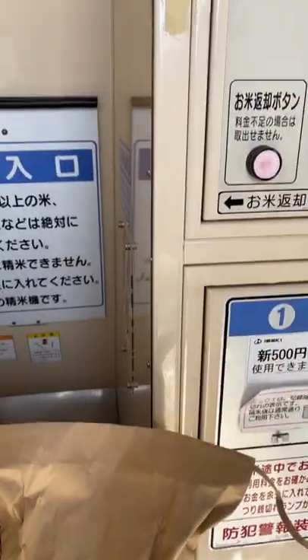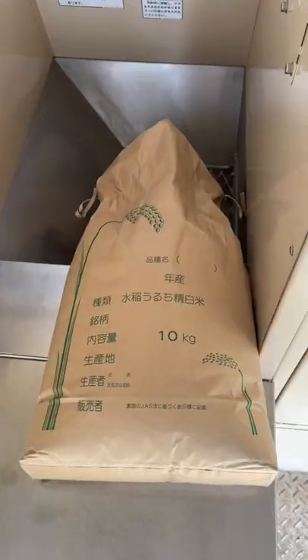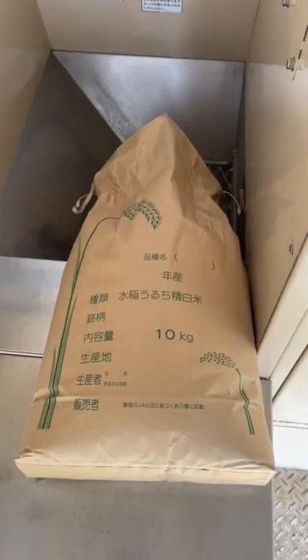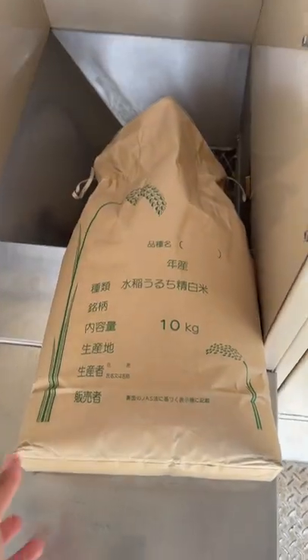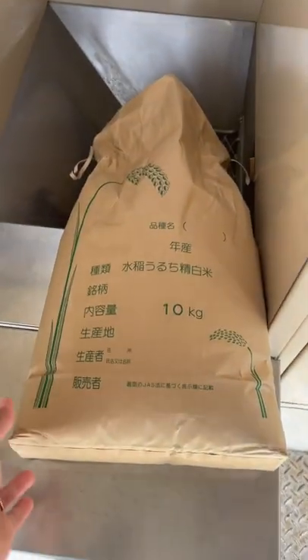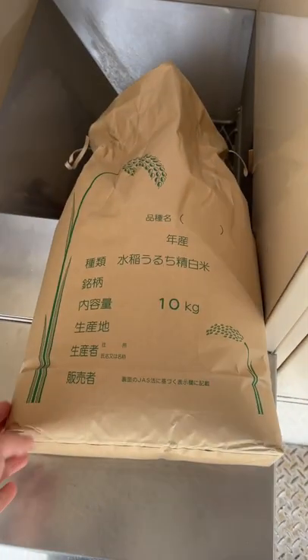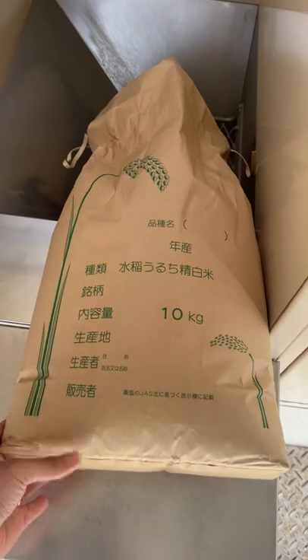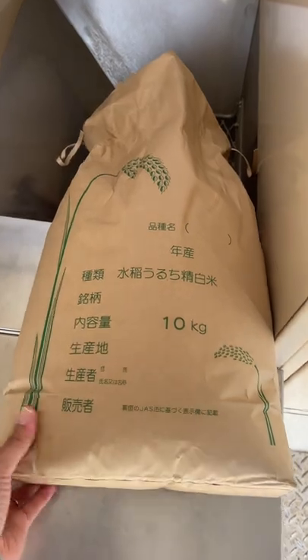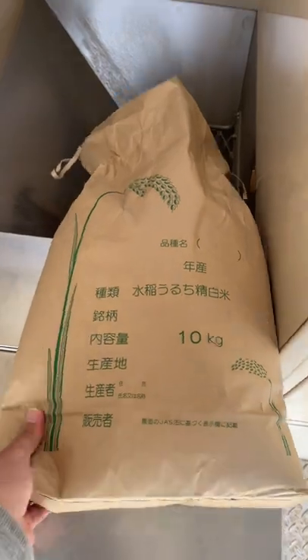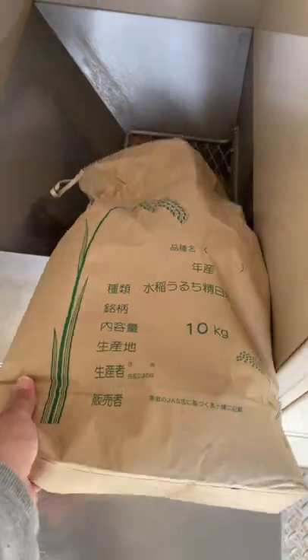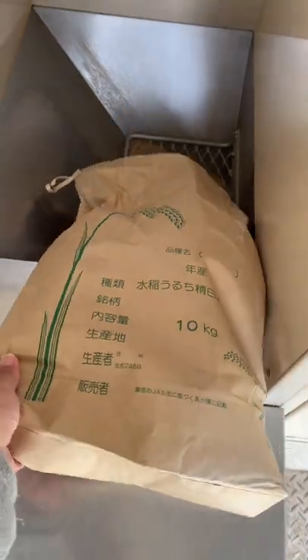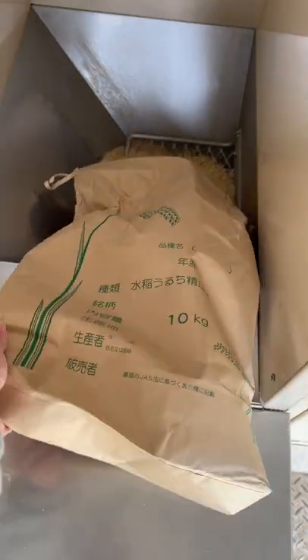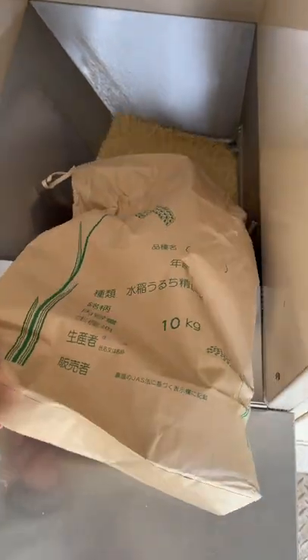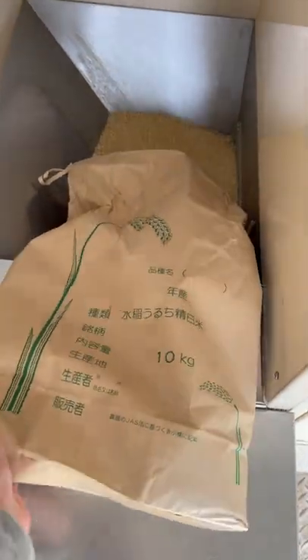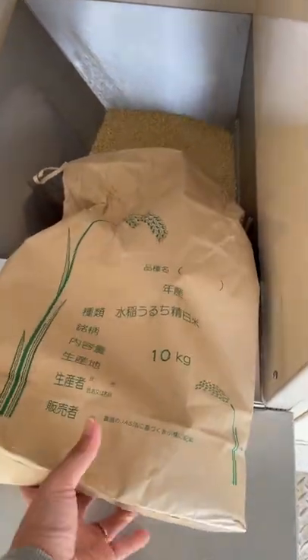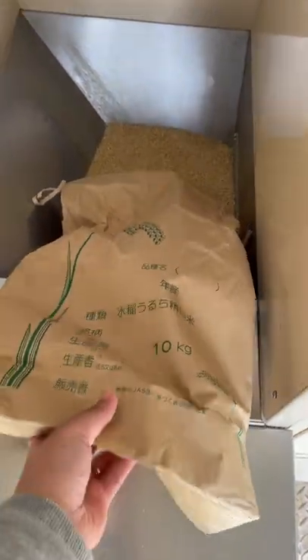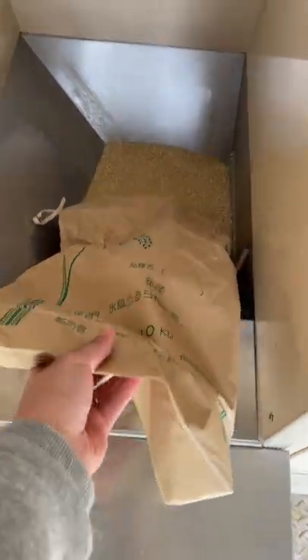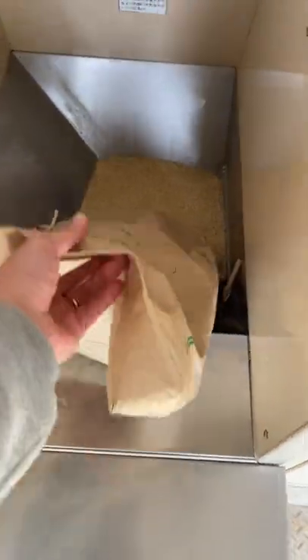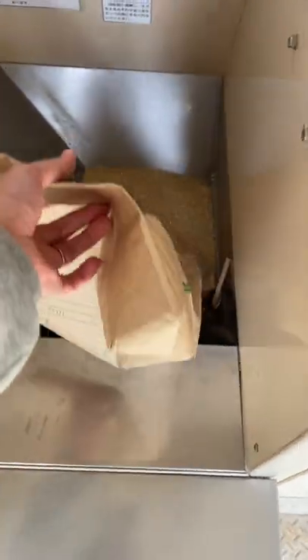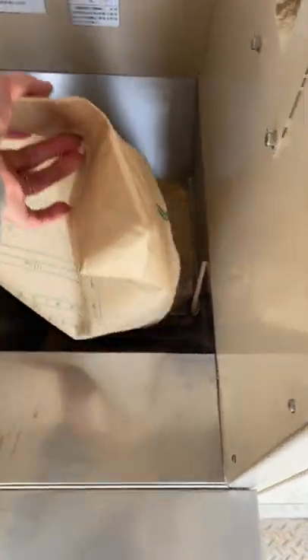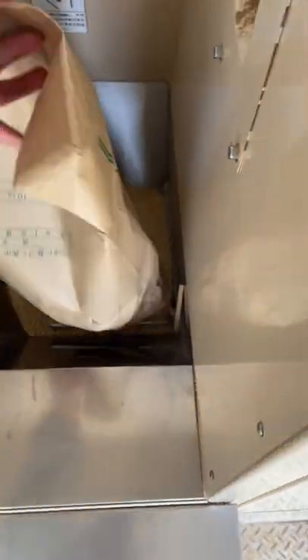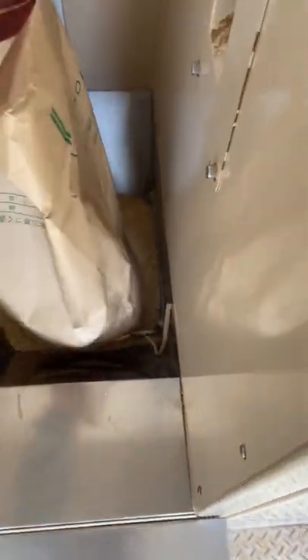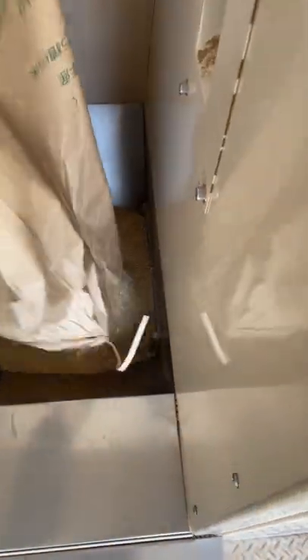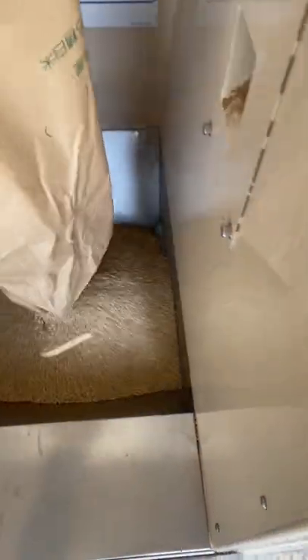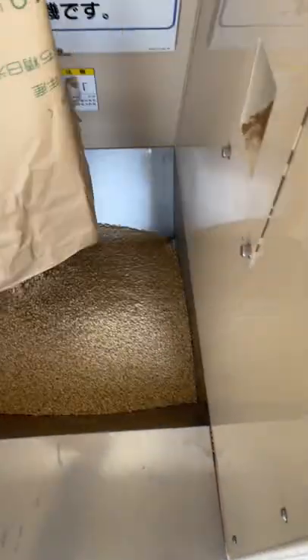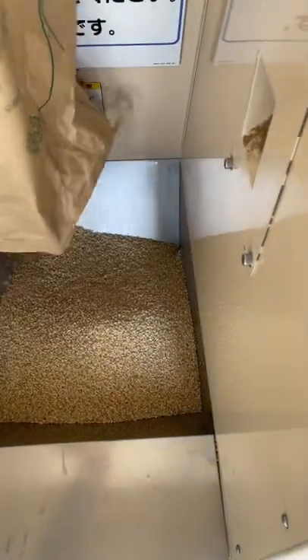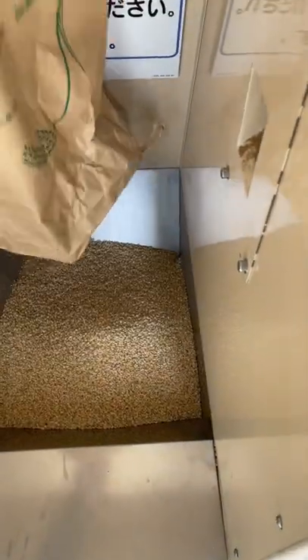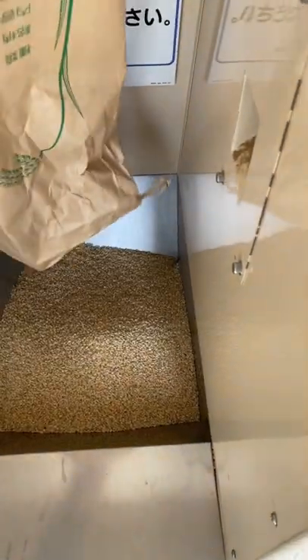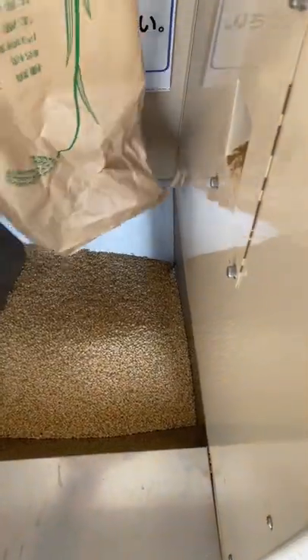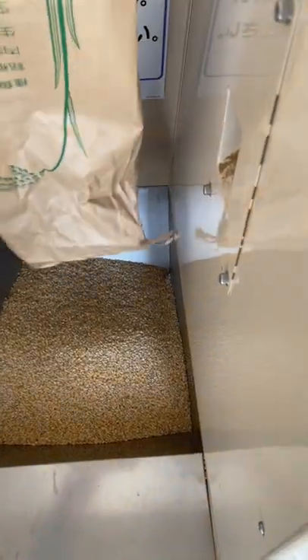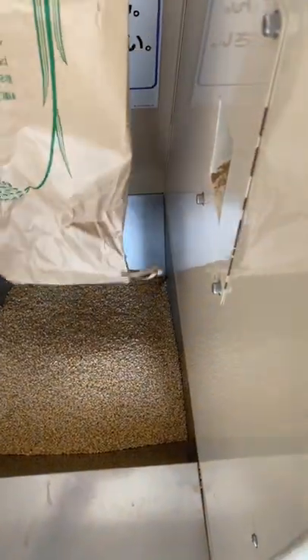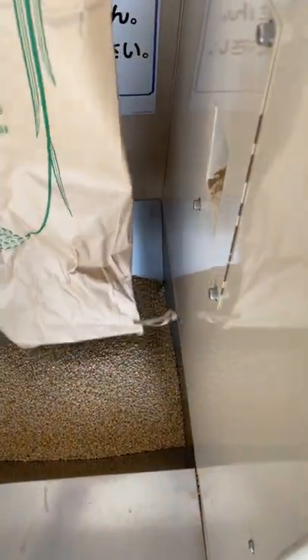In Tagalog, ito yung makina nagtatanggal ng atirang coat ng ipa. Yung coated brown, yan yun.